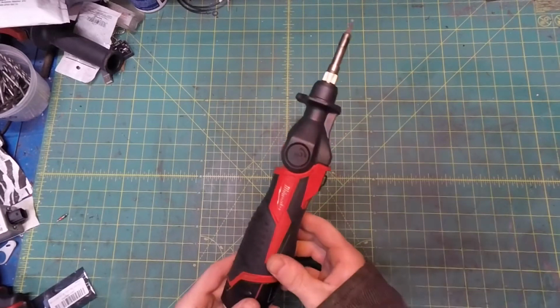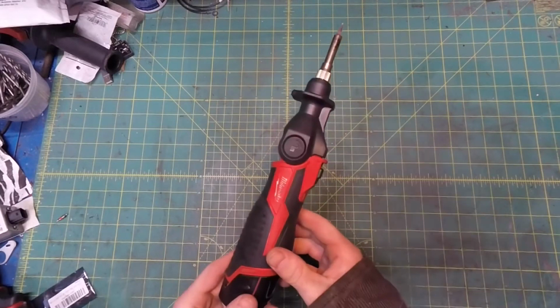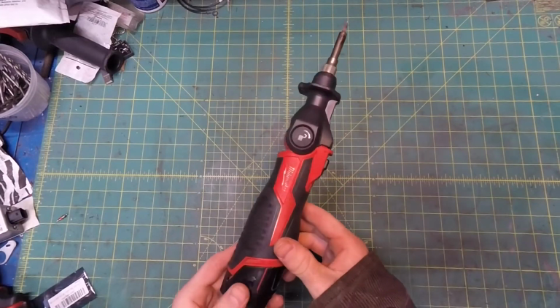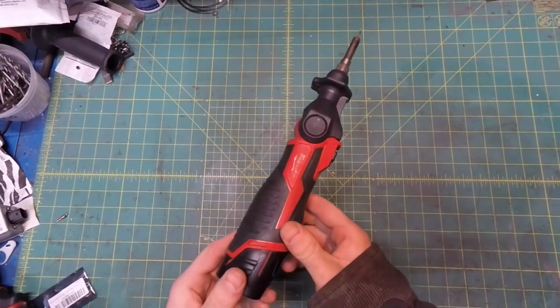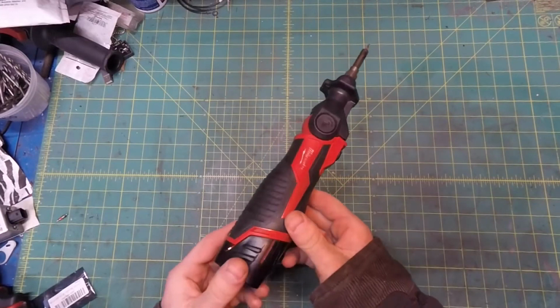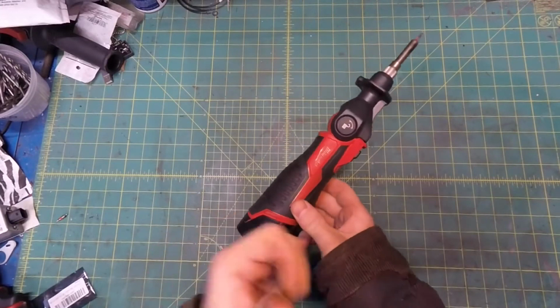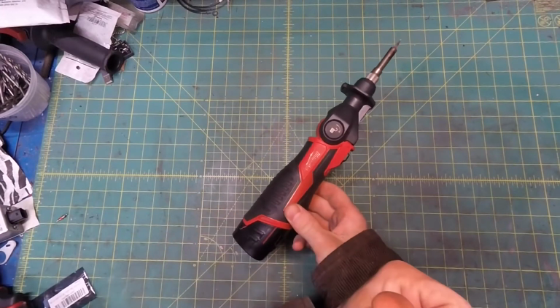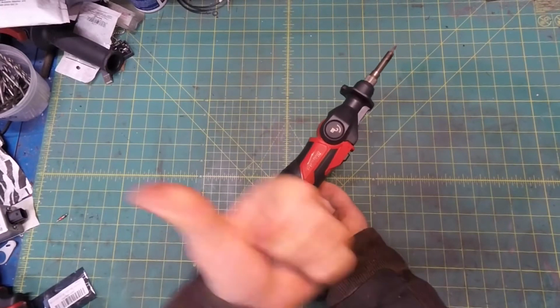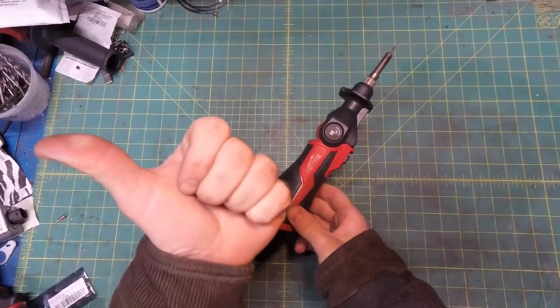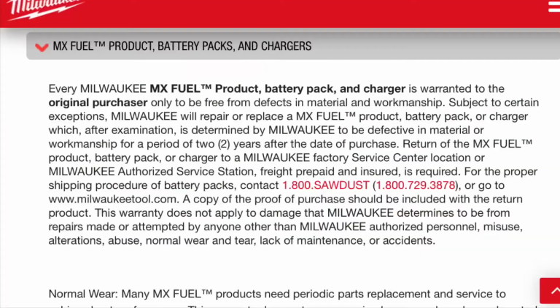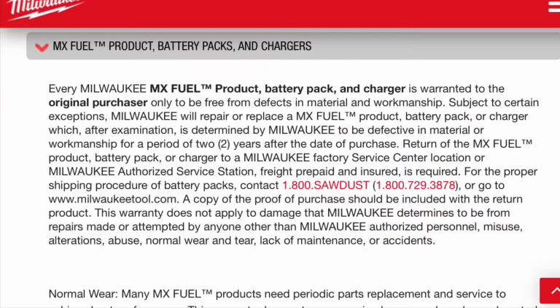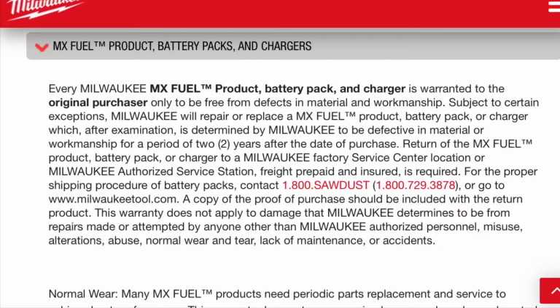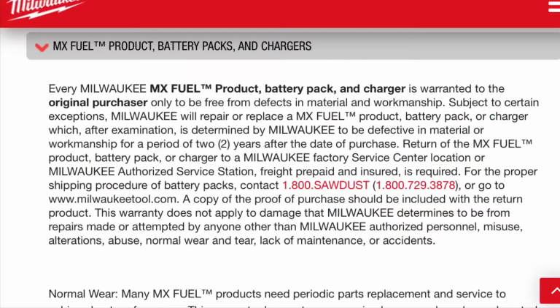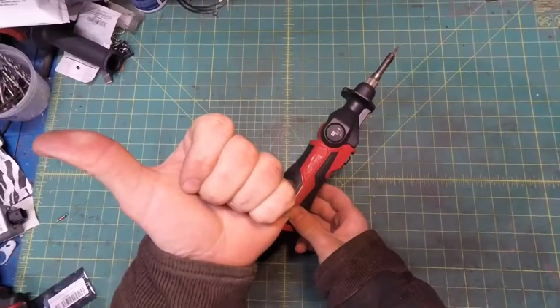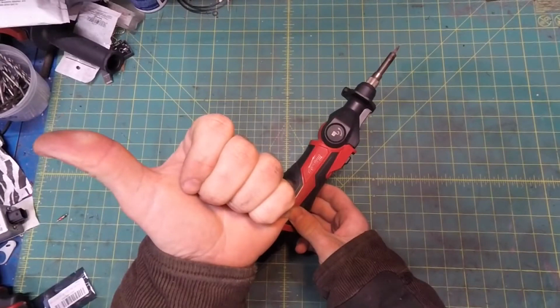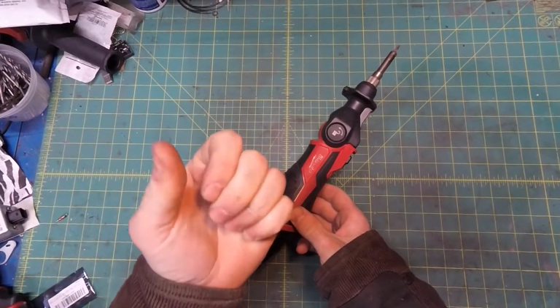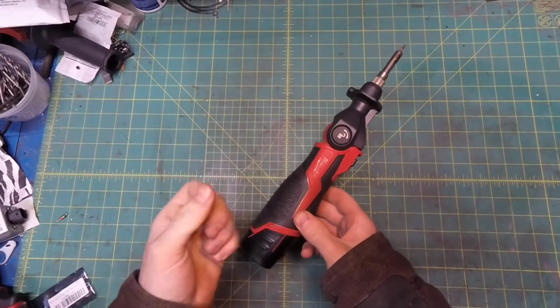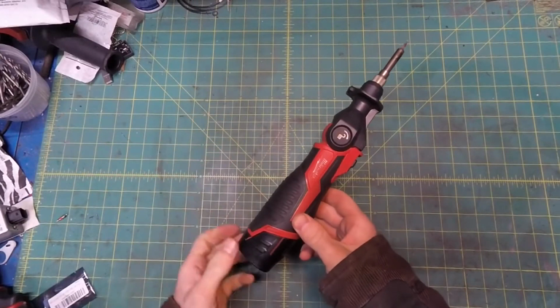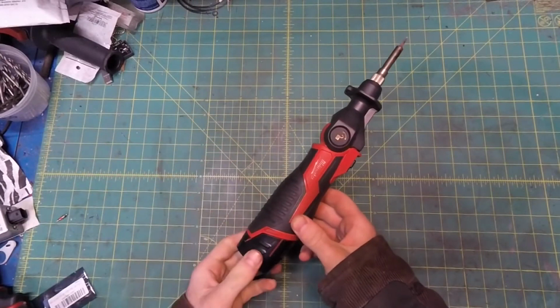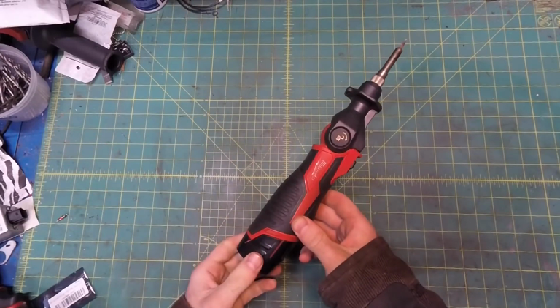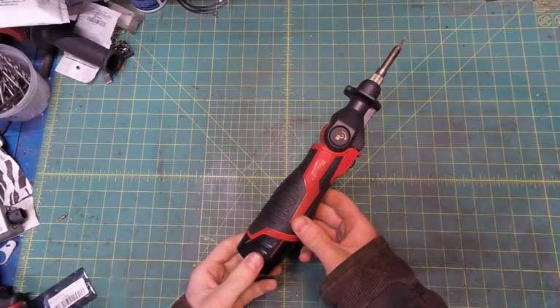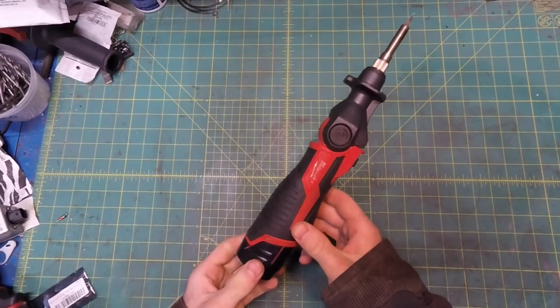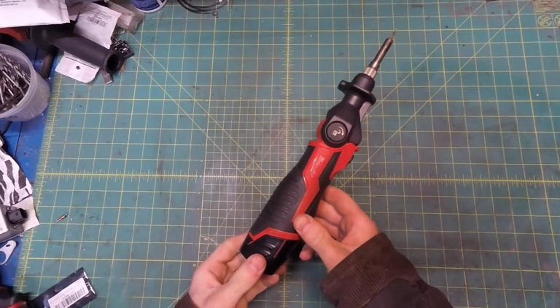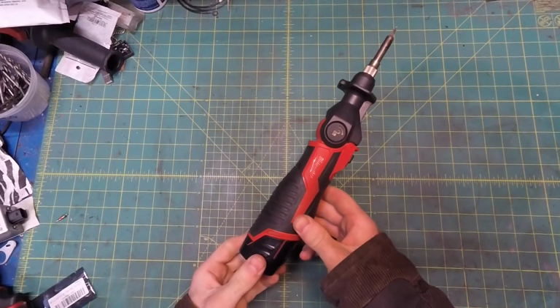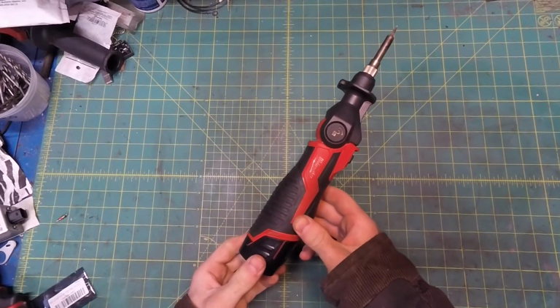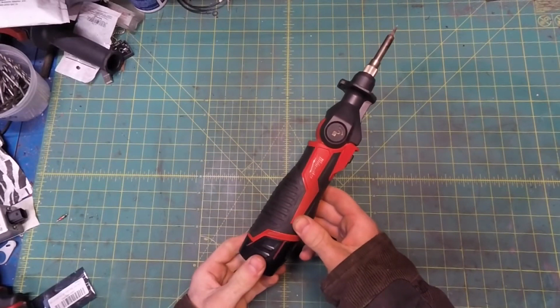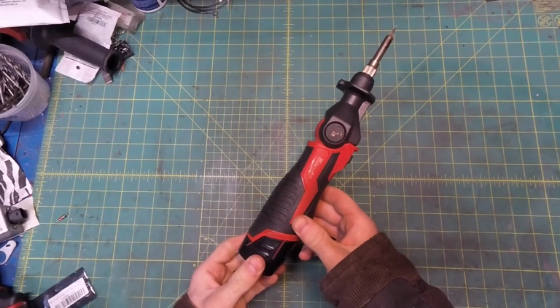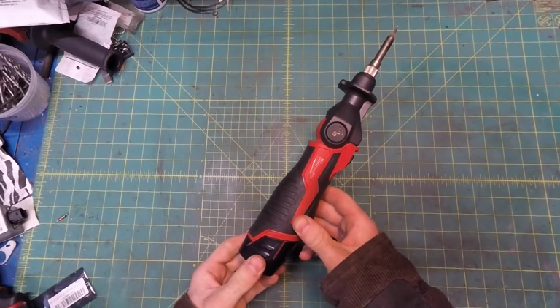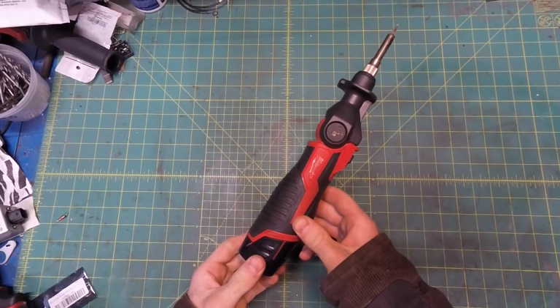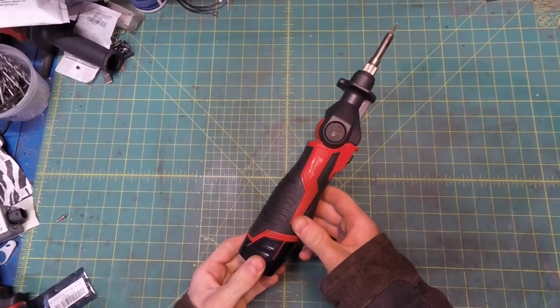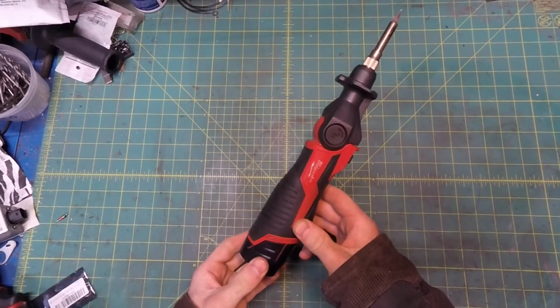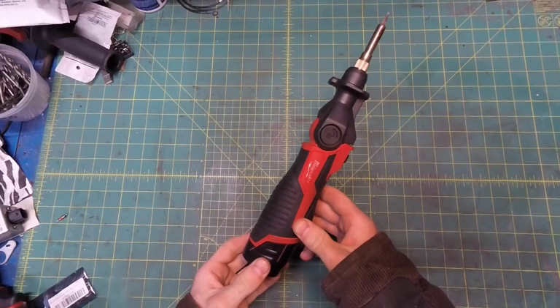Rather than be lazy and send it back under warranty, let's do the honorable thing and fix it ourselves, and become the warranty.